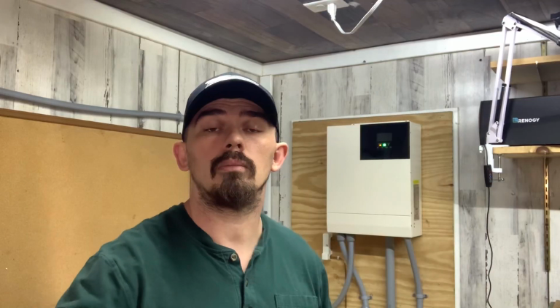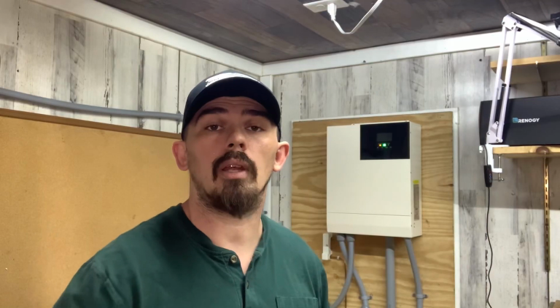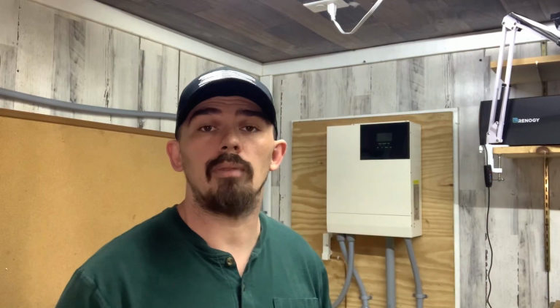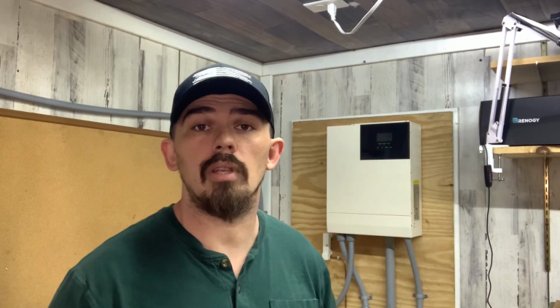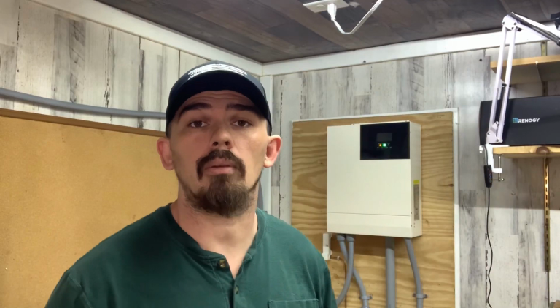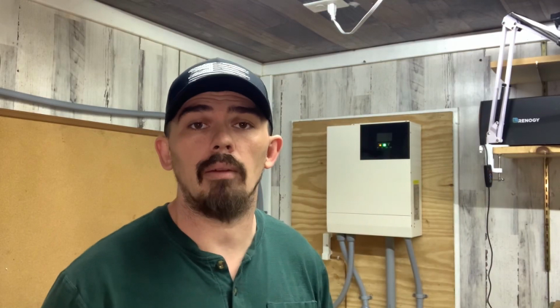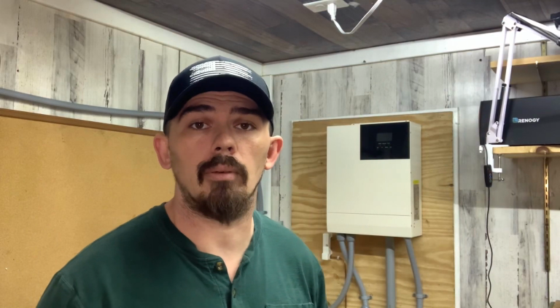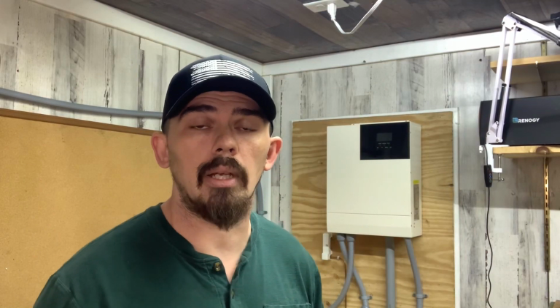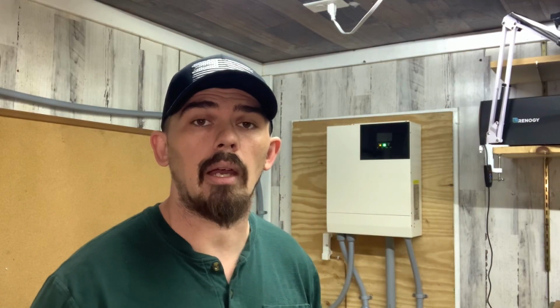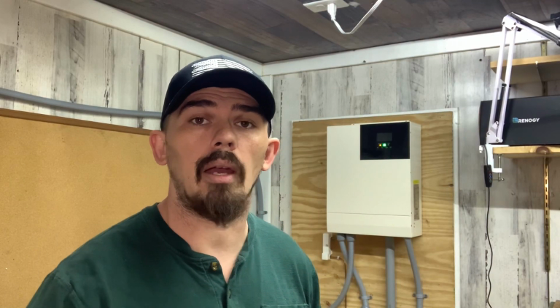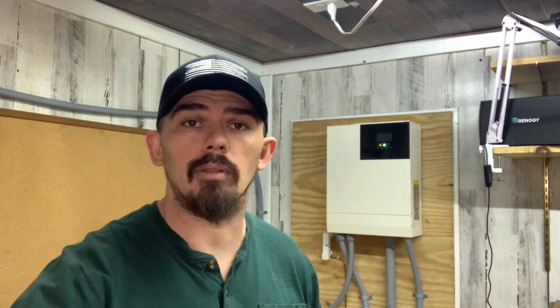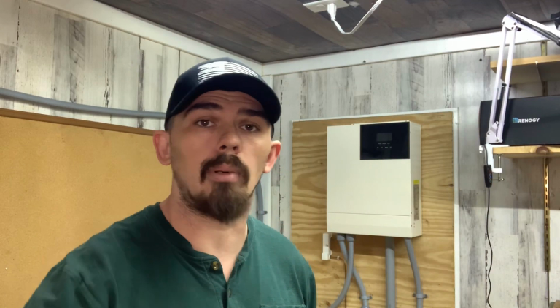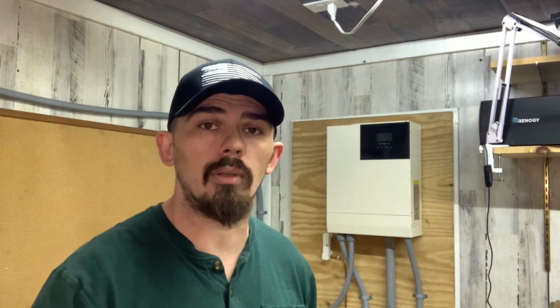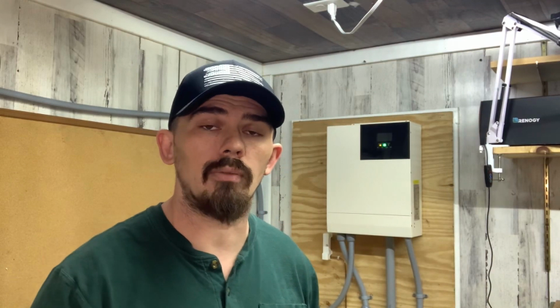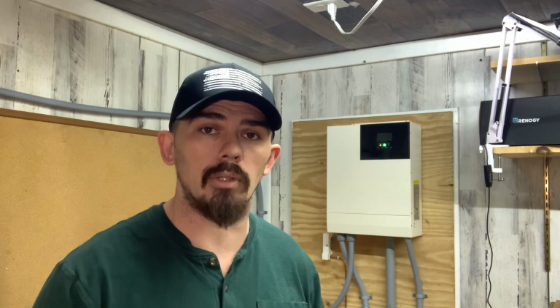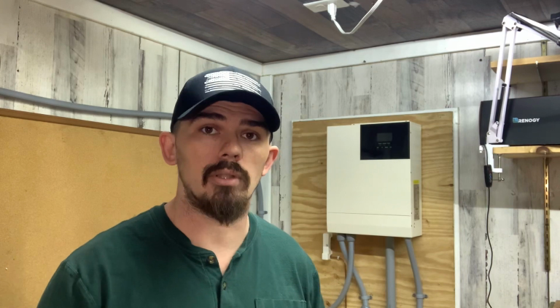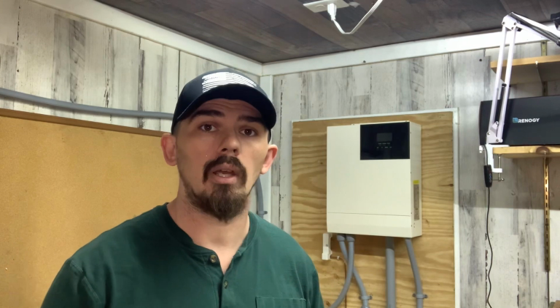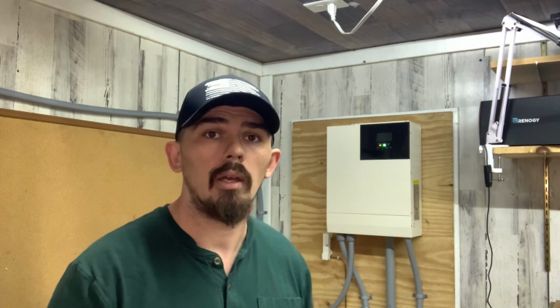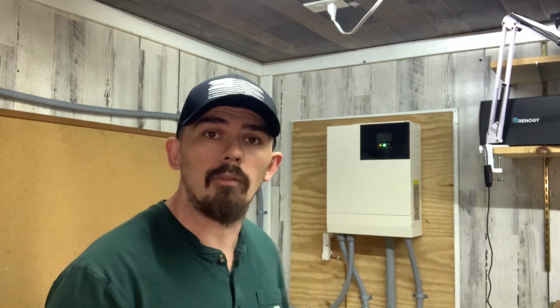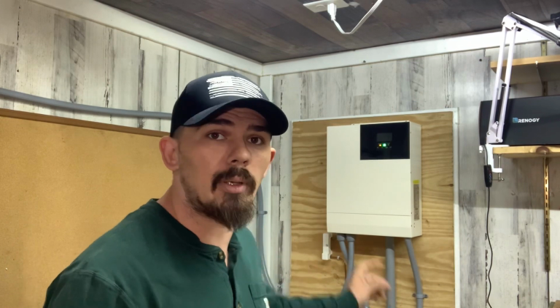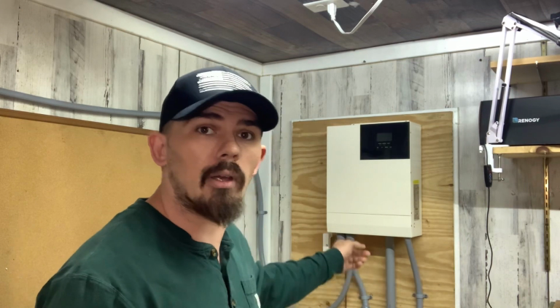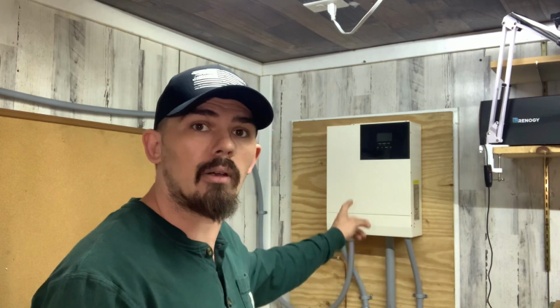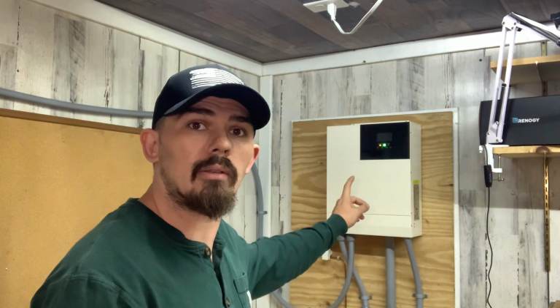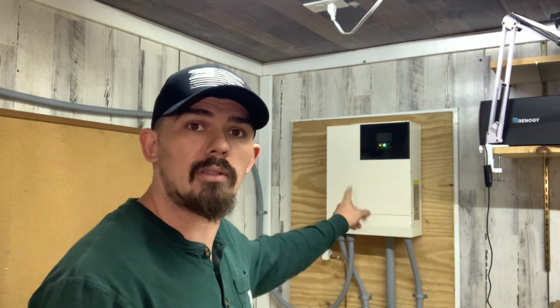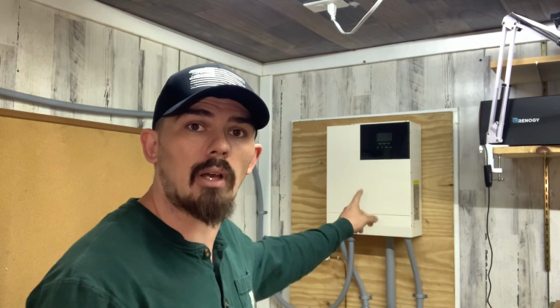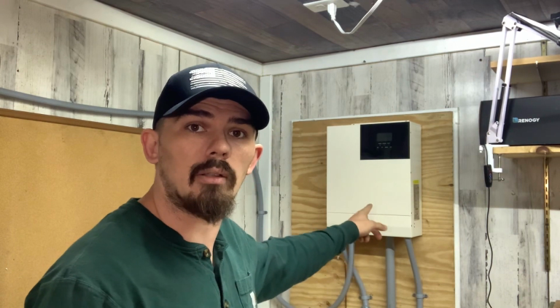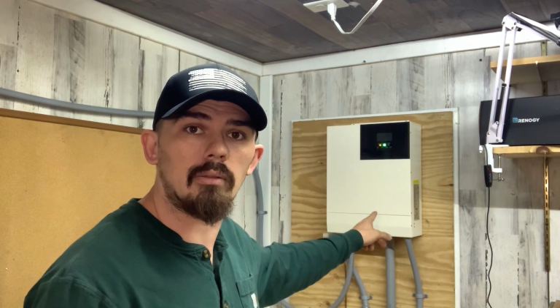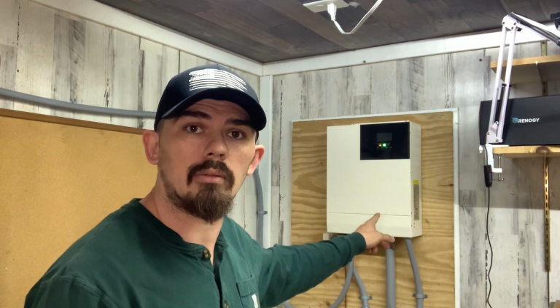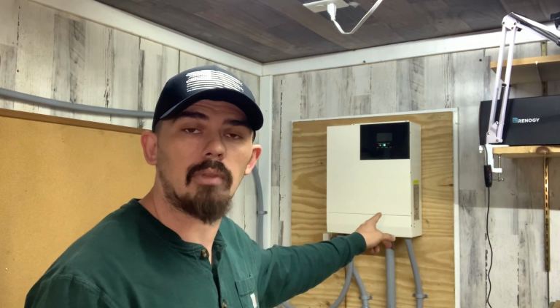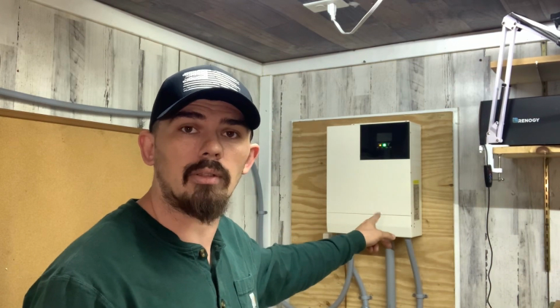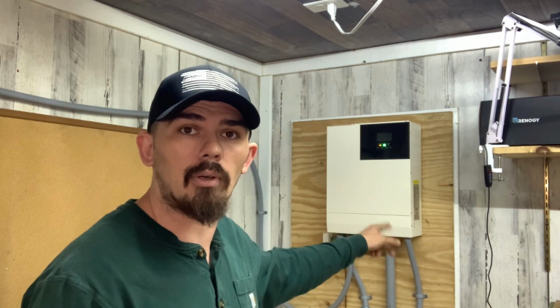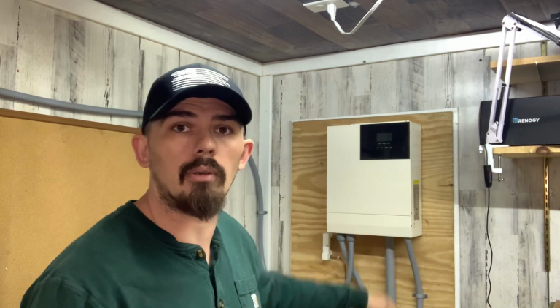If you stick around for a minute I'll have some bonus footage of me installing this inverter.